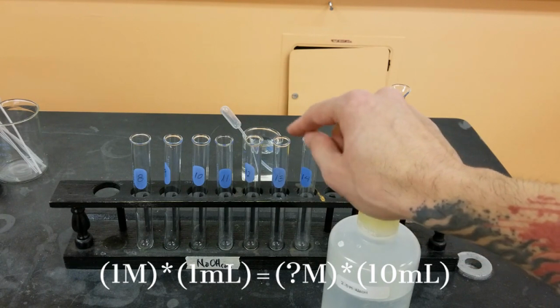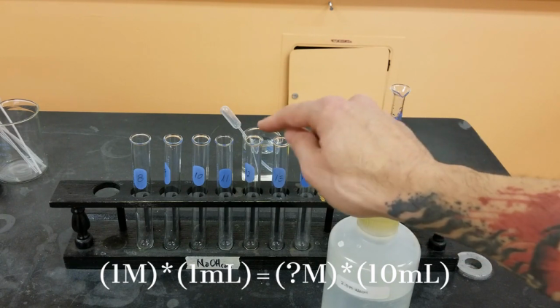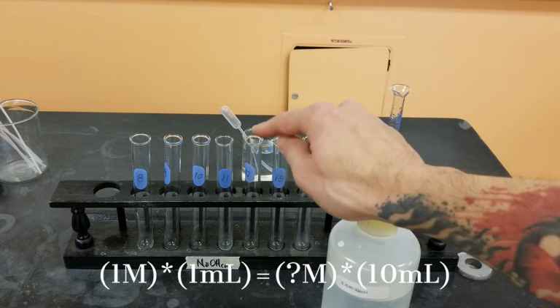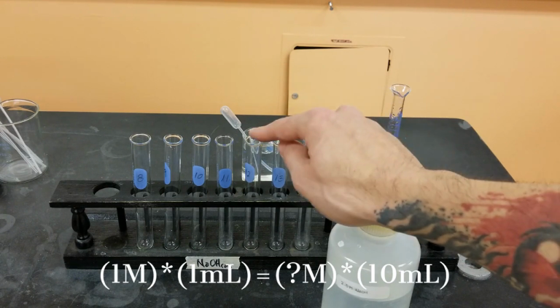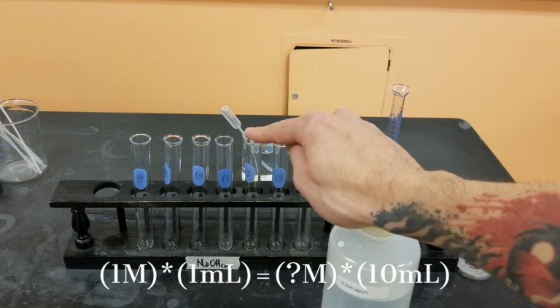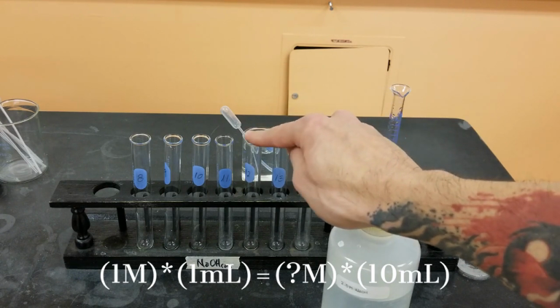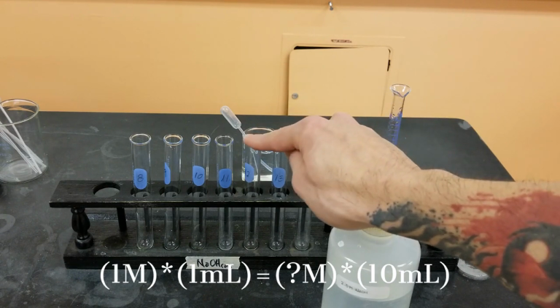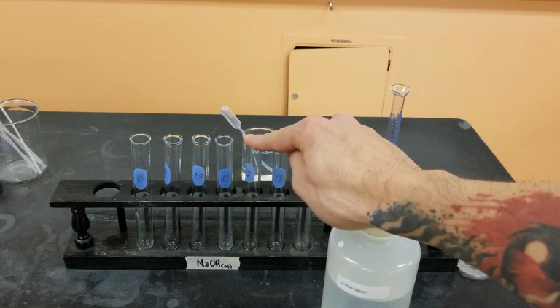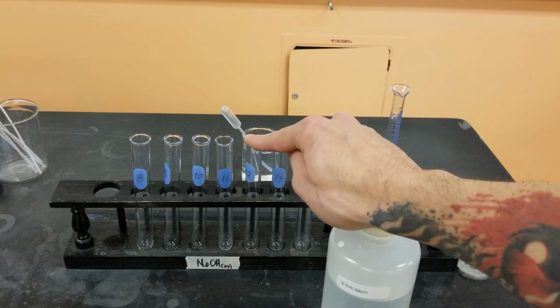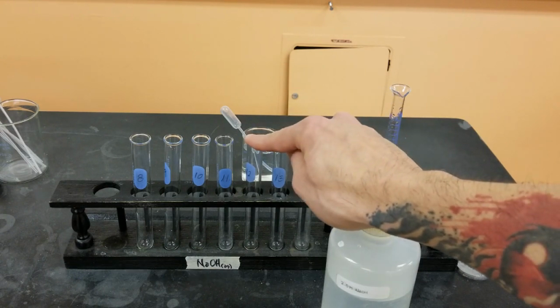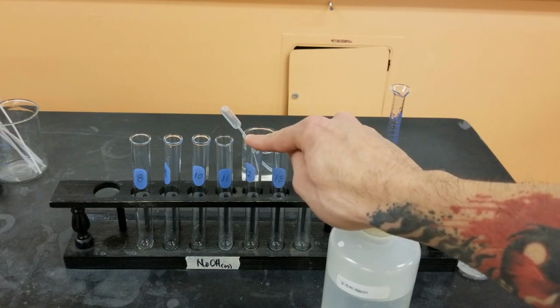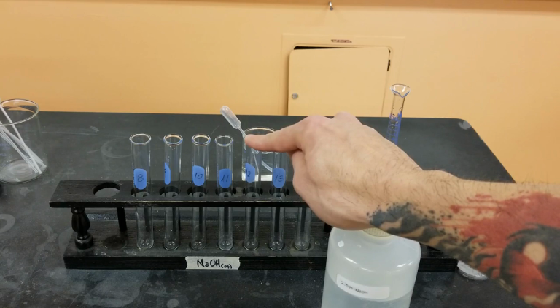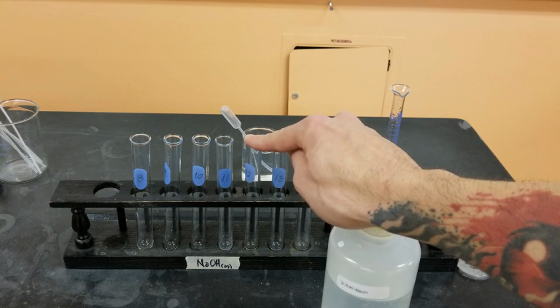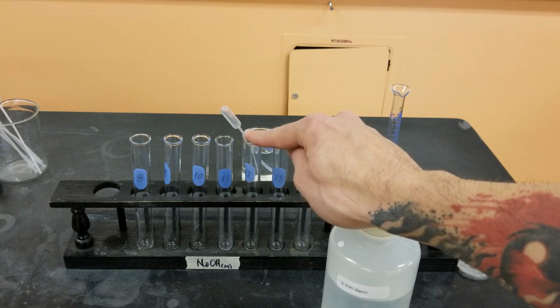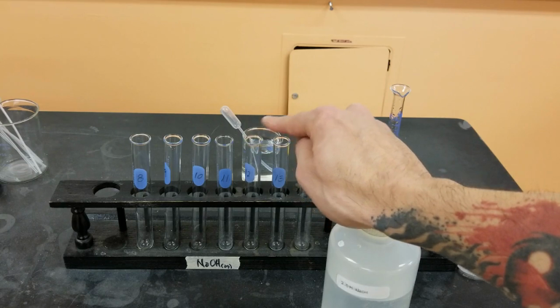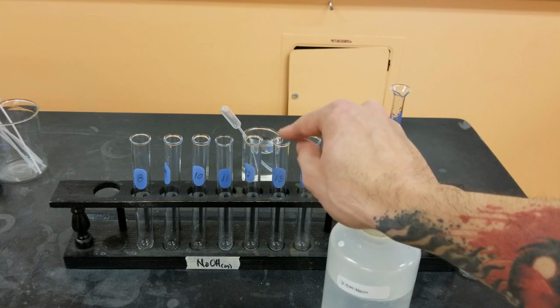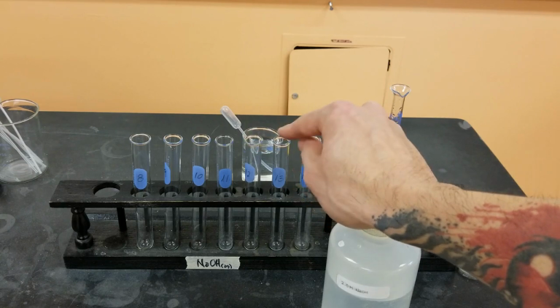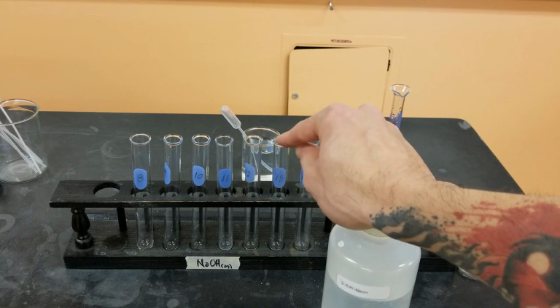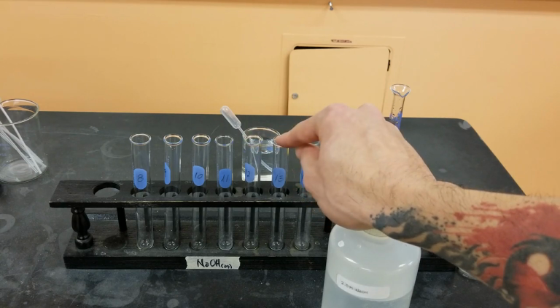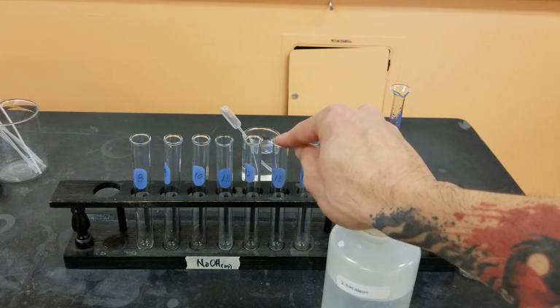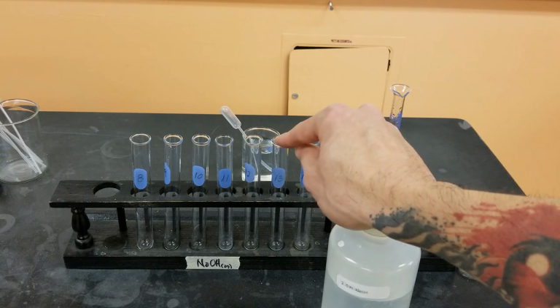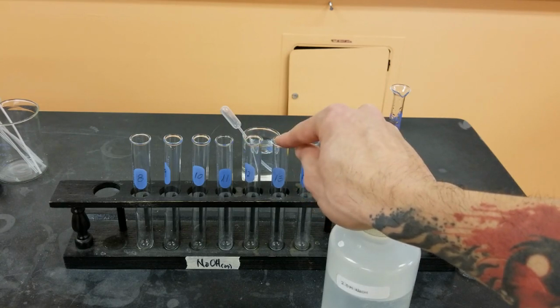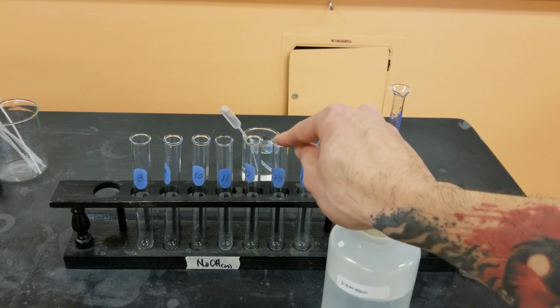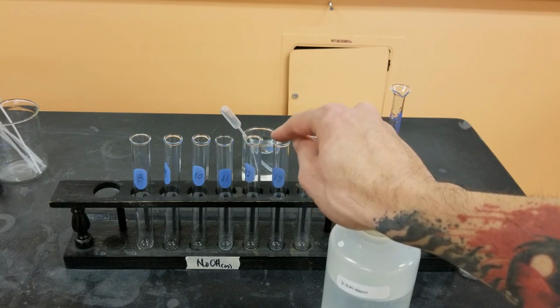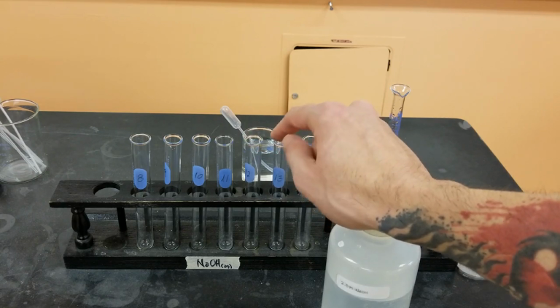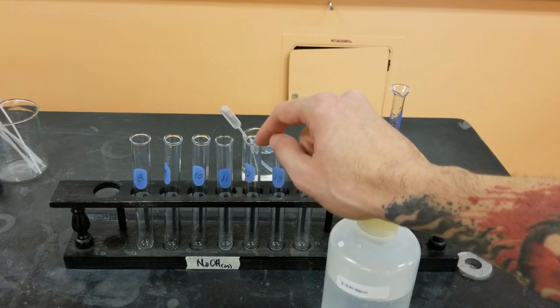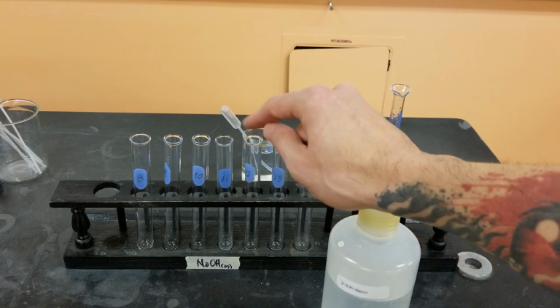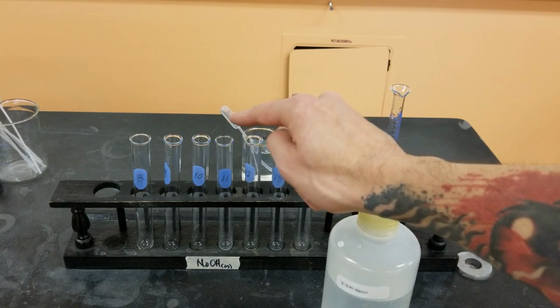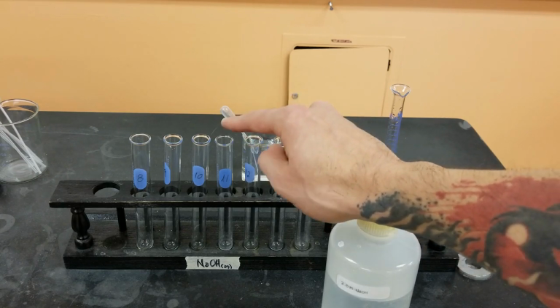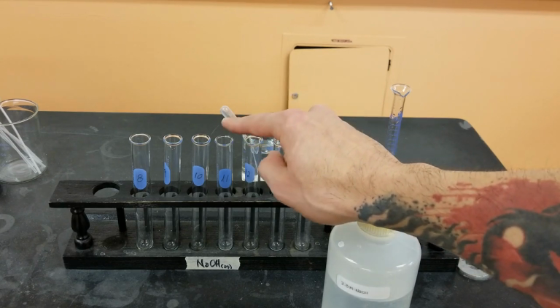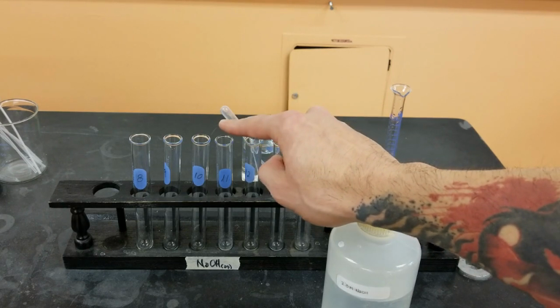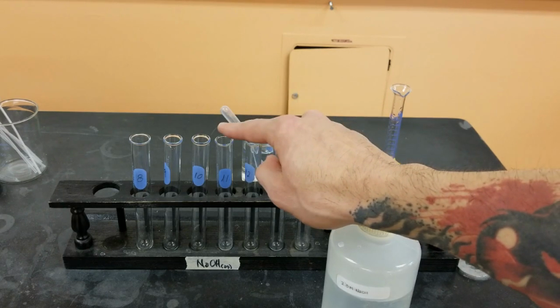Test tube 12 will be 9 milliliters of water and 1 milliliter from test tube 13. Test tube 11 will be 9 milliliters of water and 1 milliliter from test tube 12.